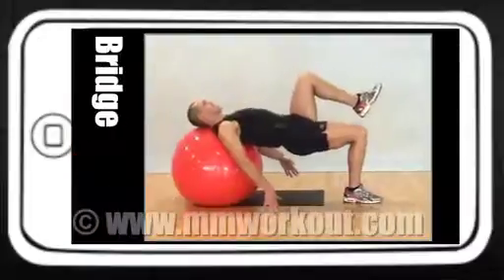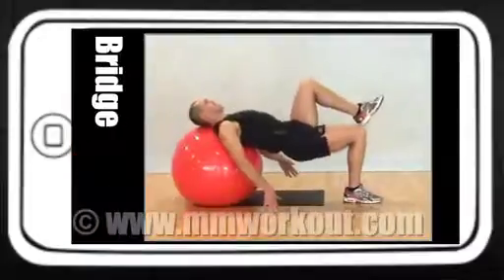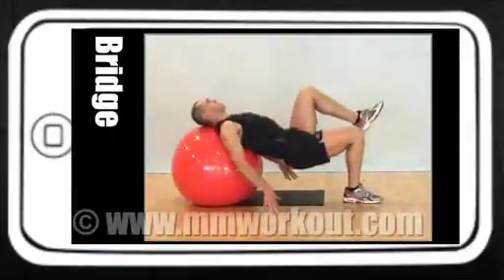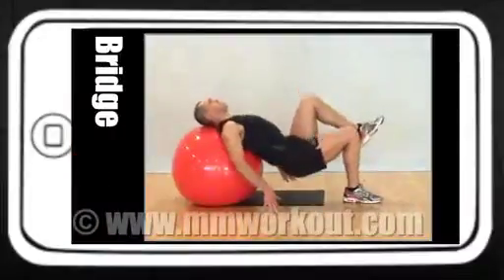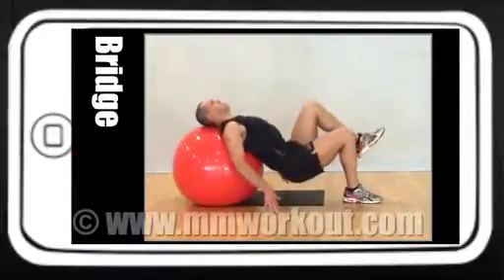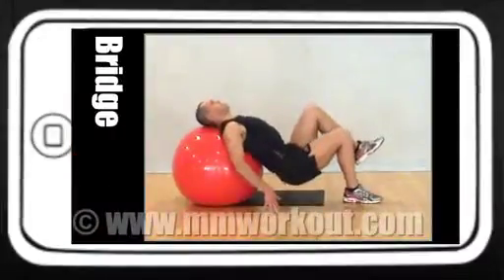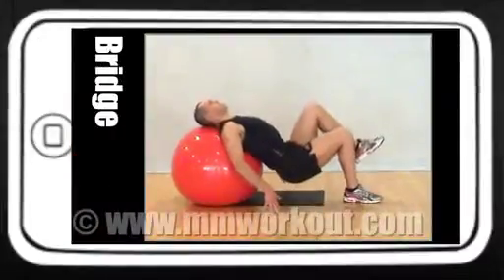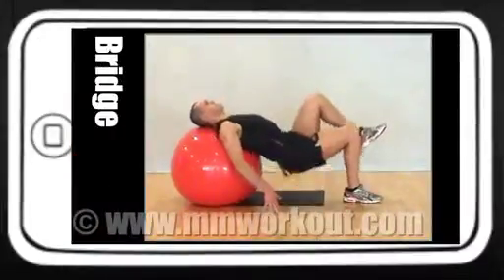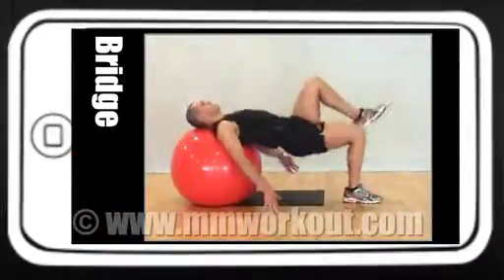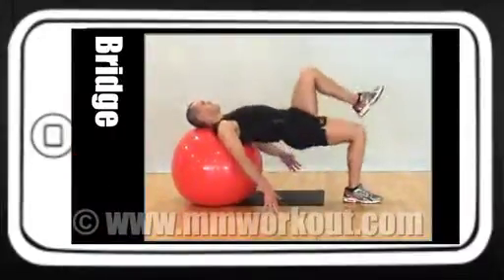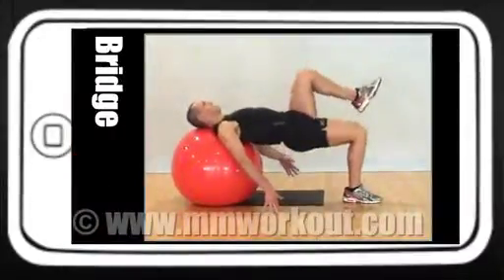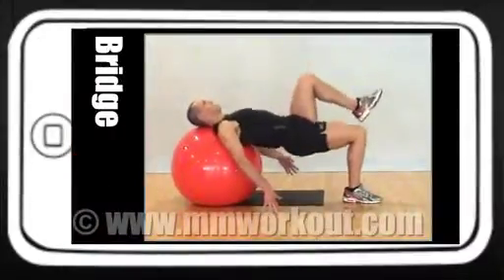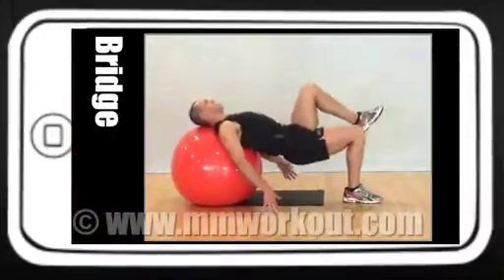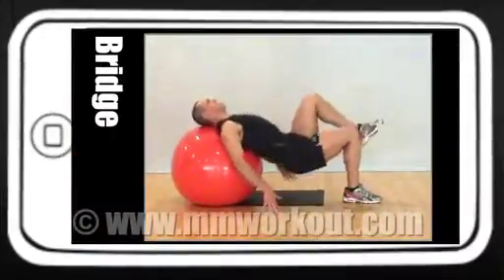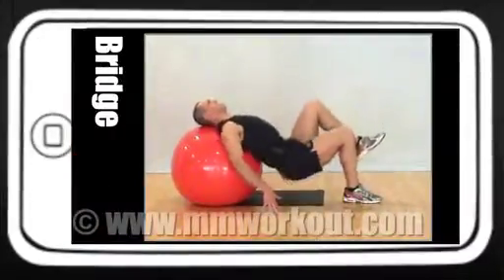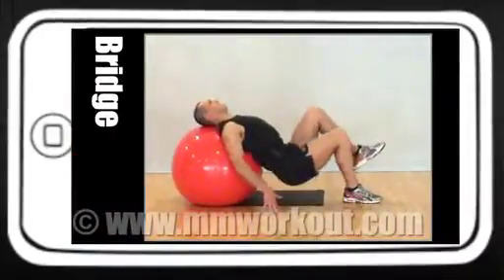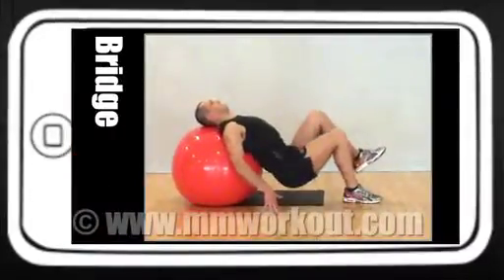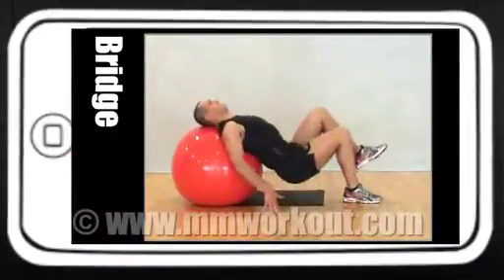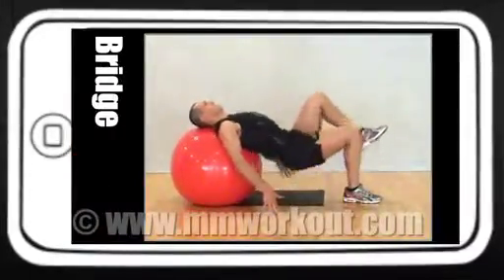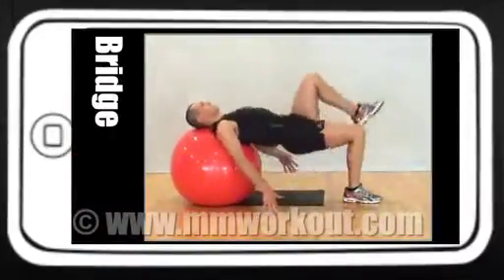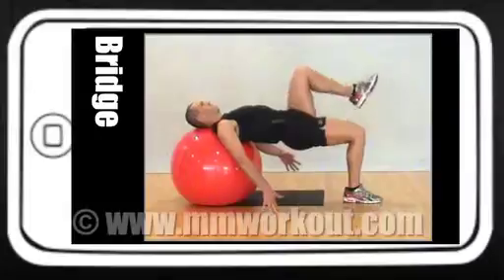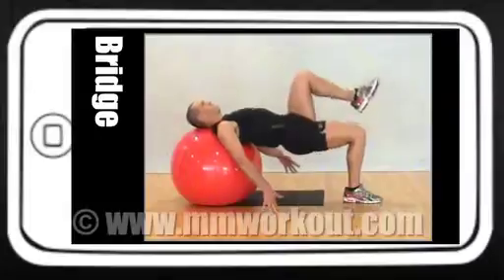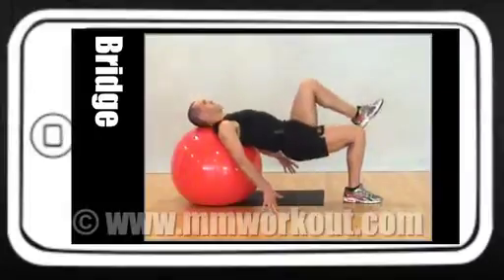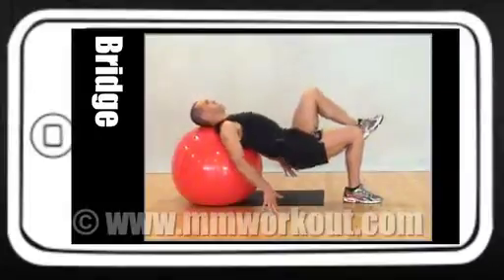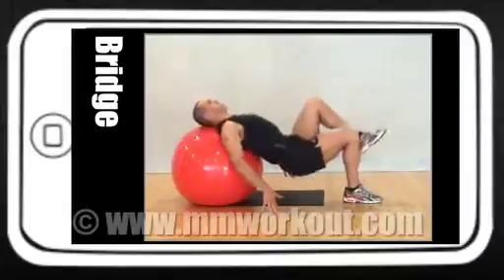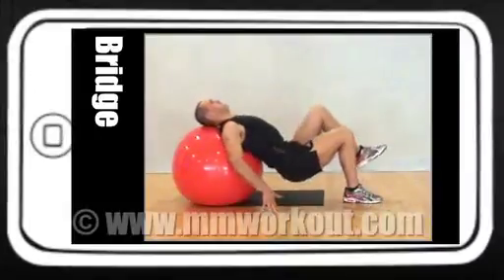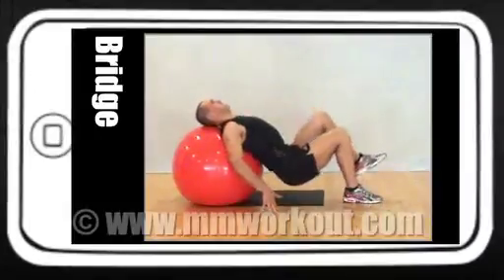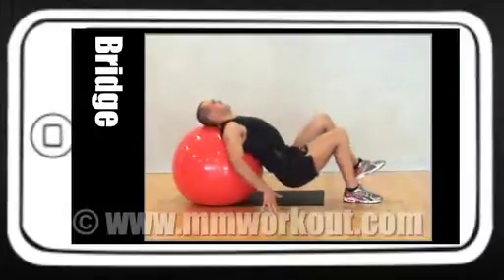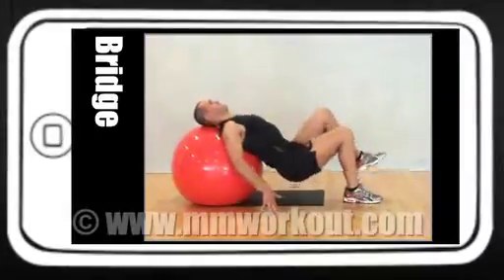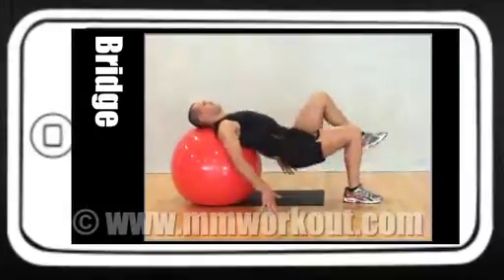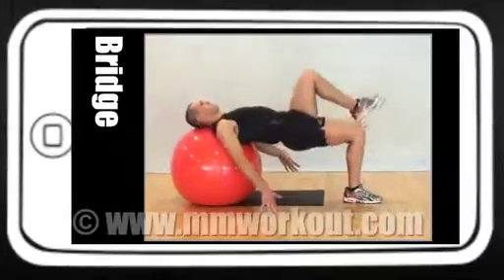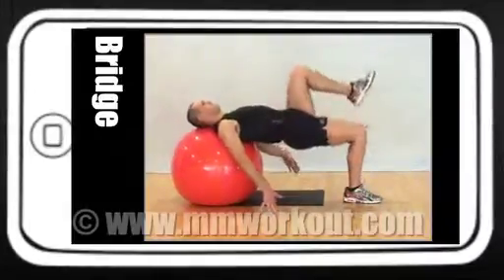Legs bent at 90 degrees, hands on the floor. Lift one leg up and then push up from the hips, squeezing your glutes.